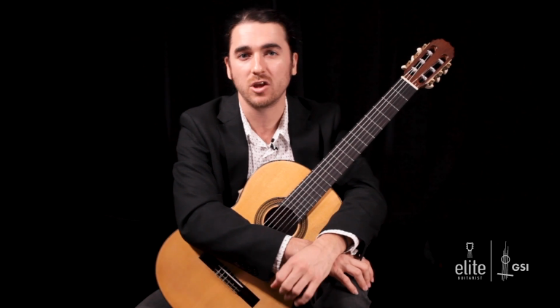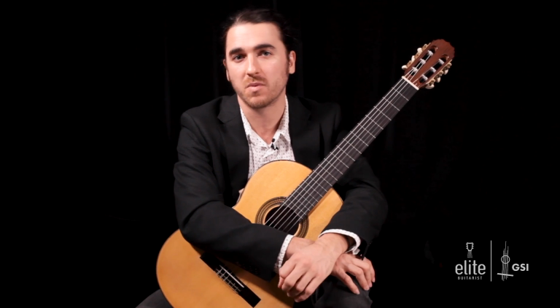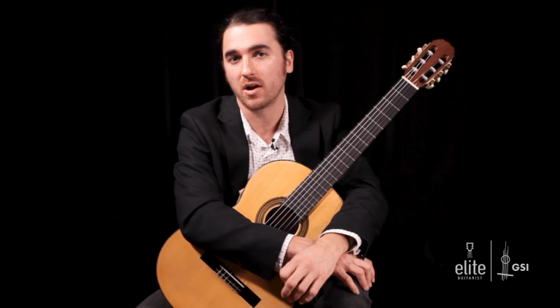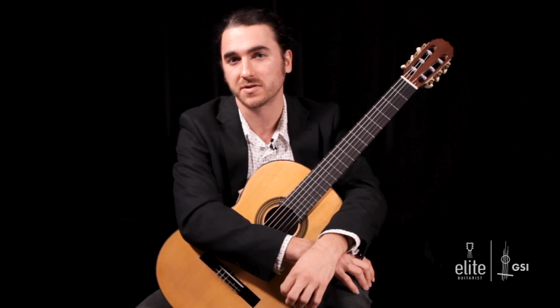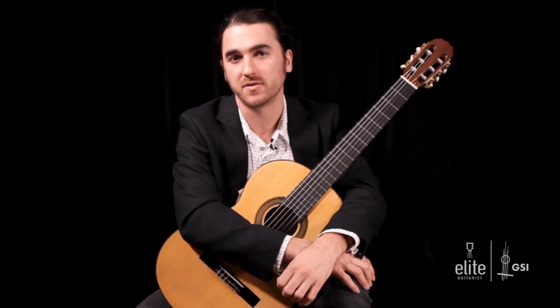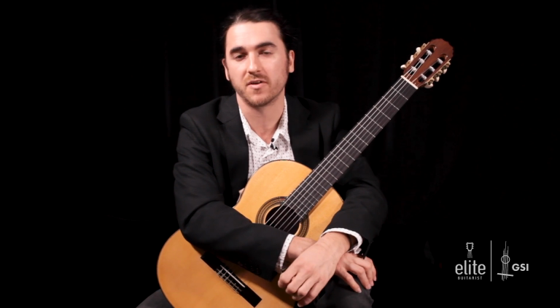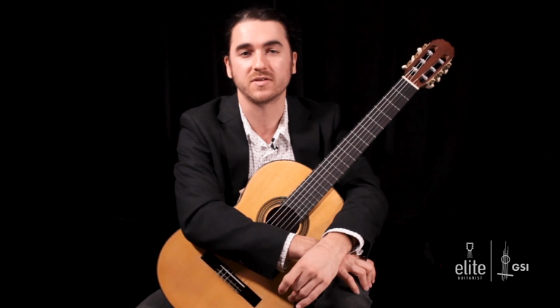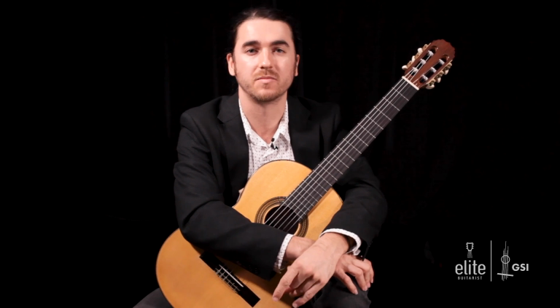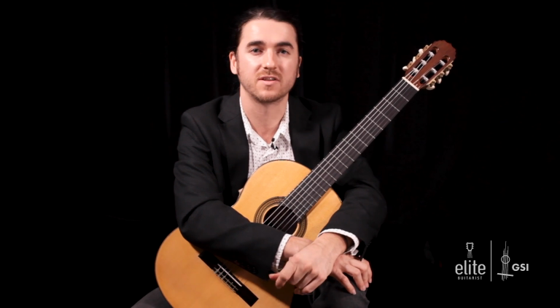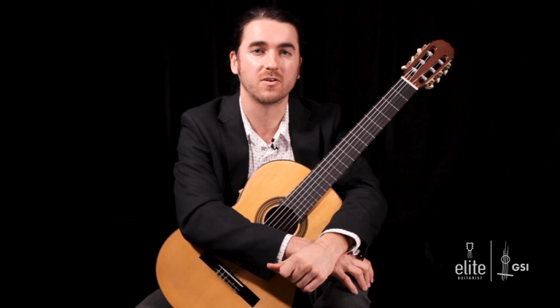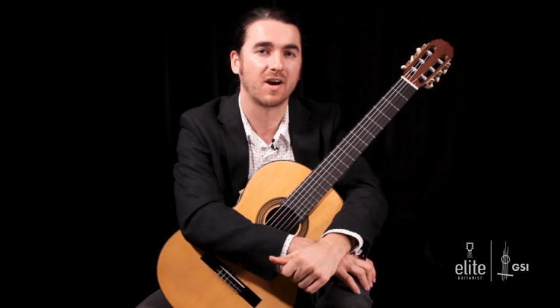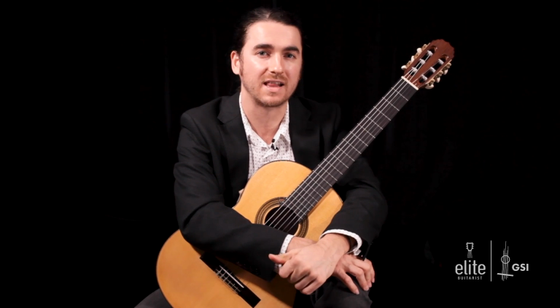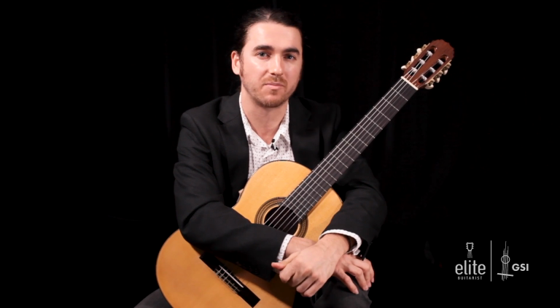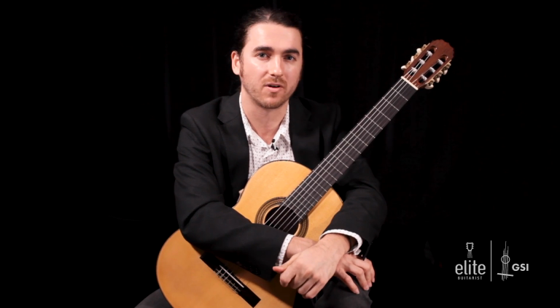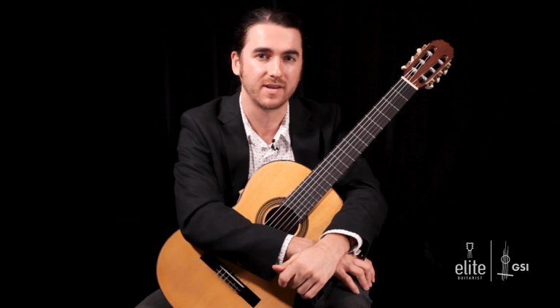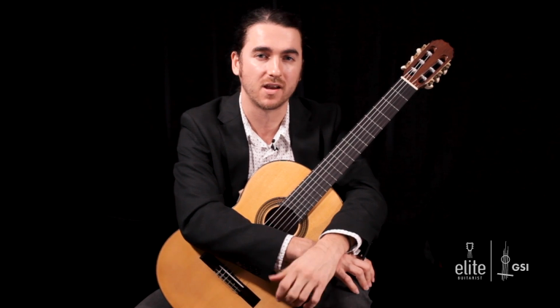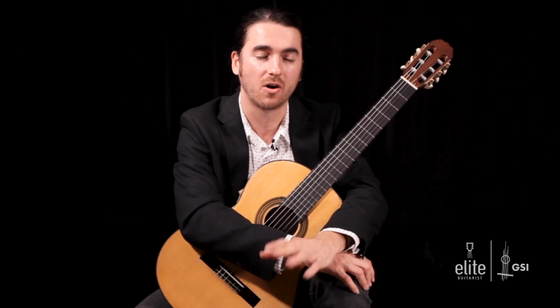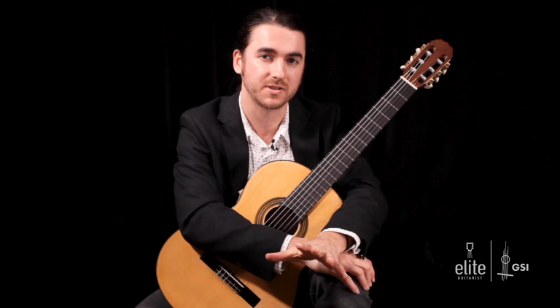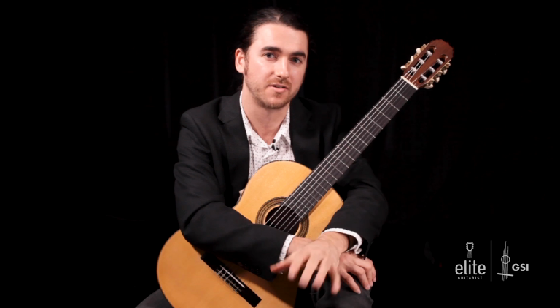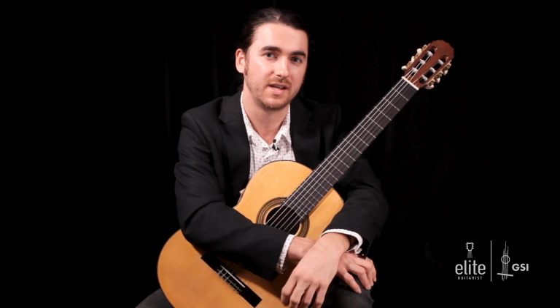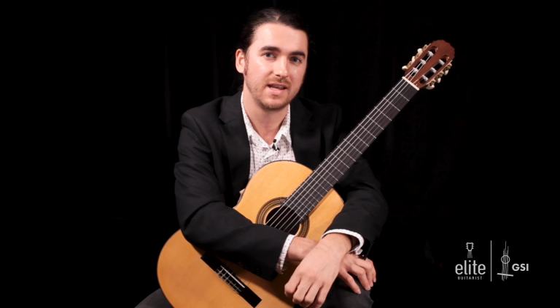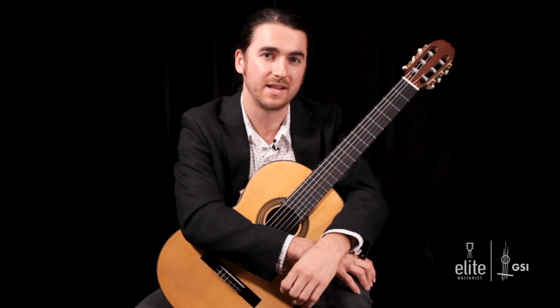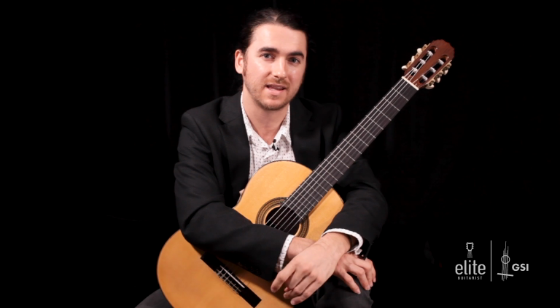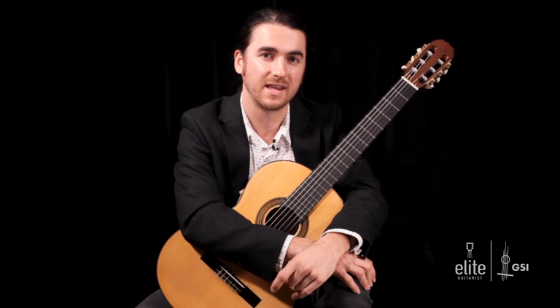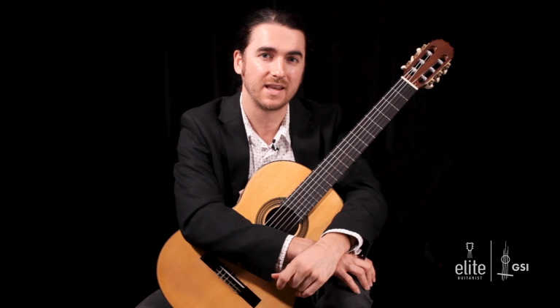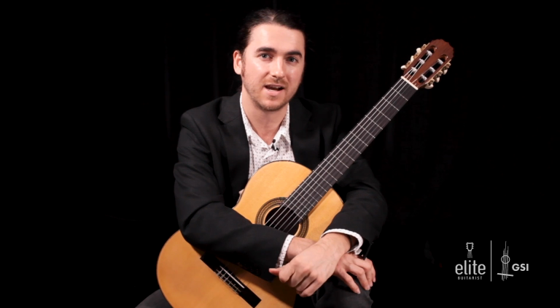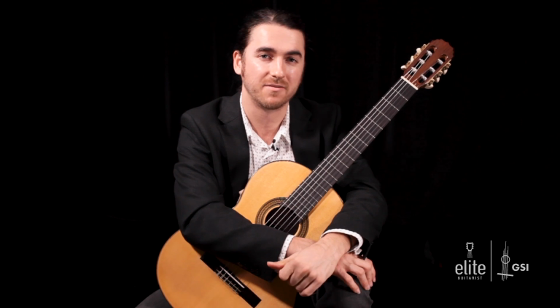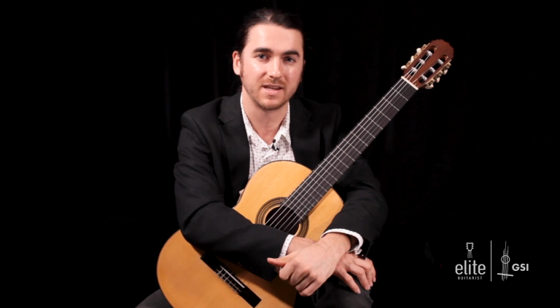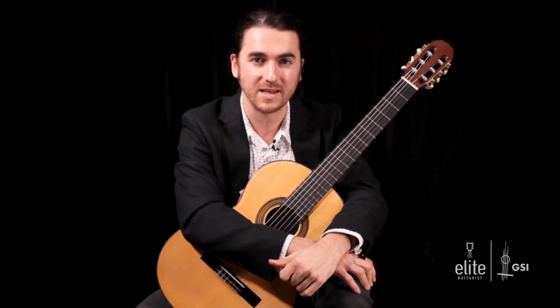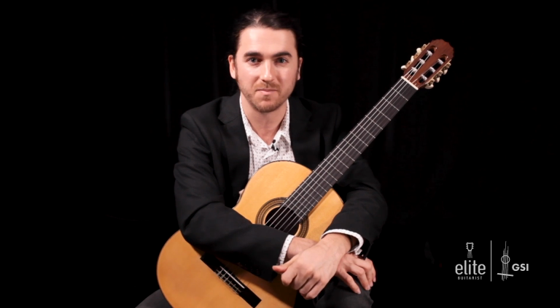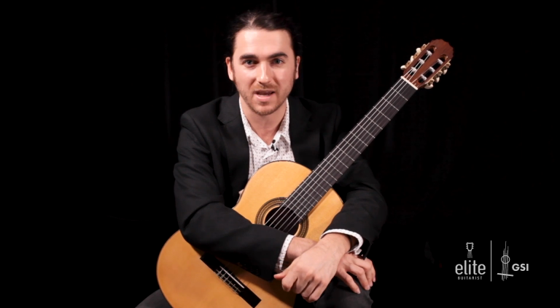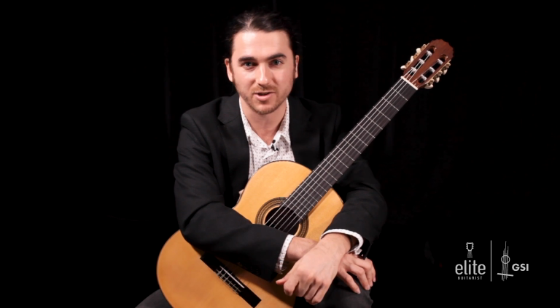You might also know this from his third violin partita, also in the key of E major.